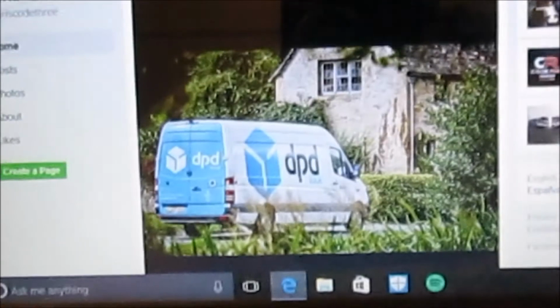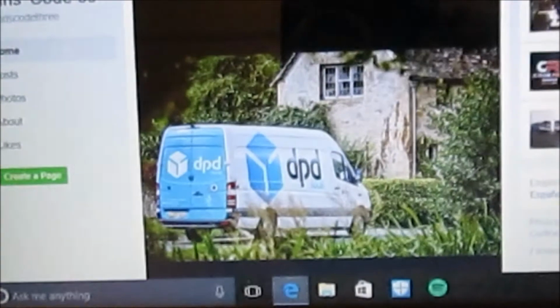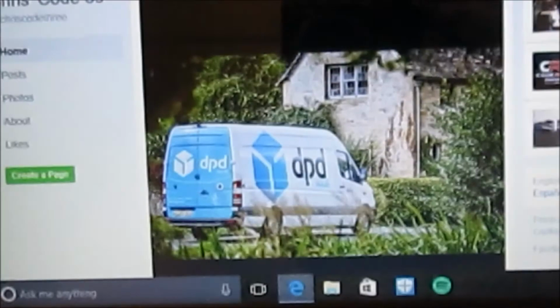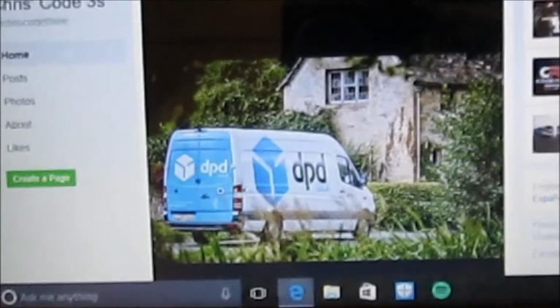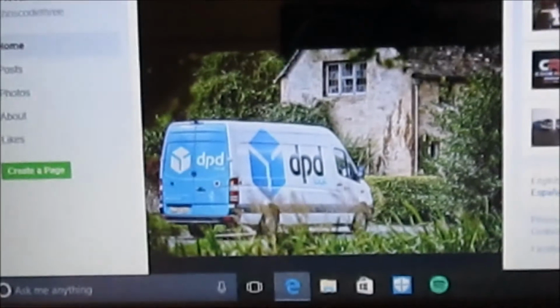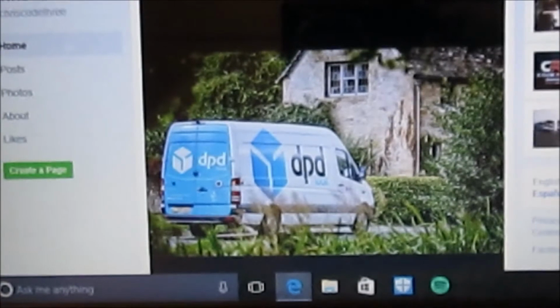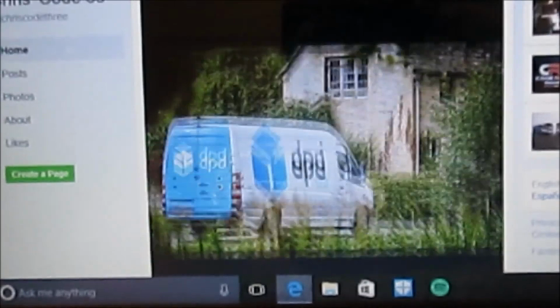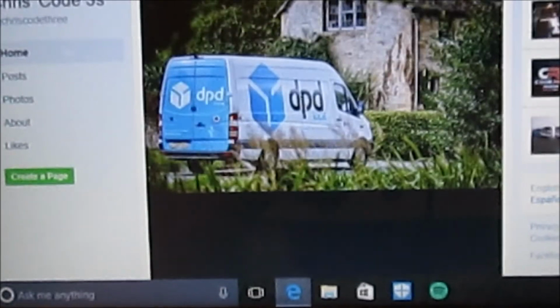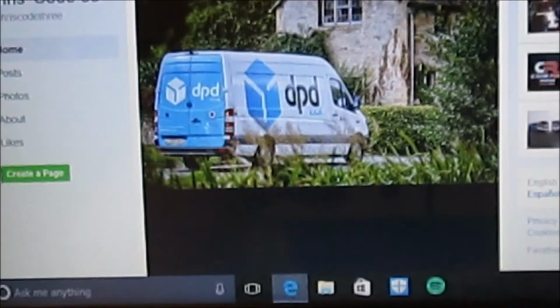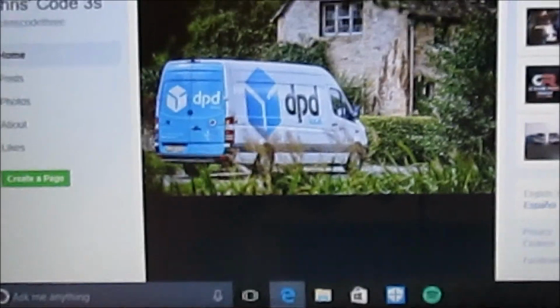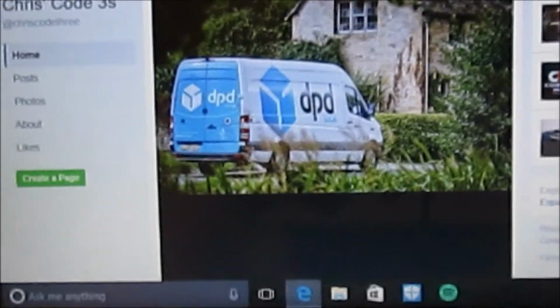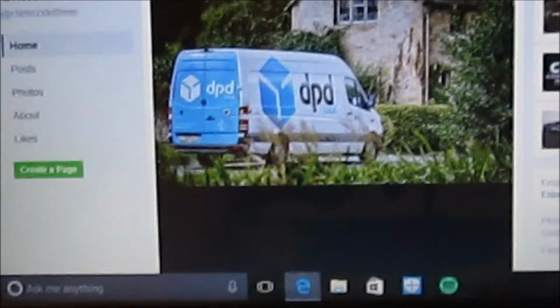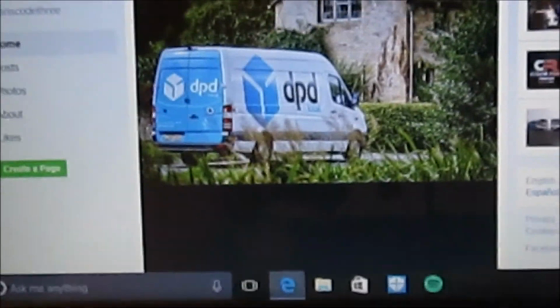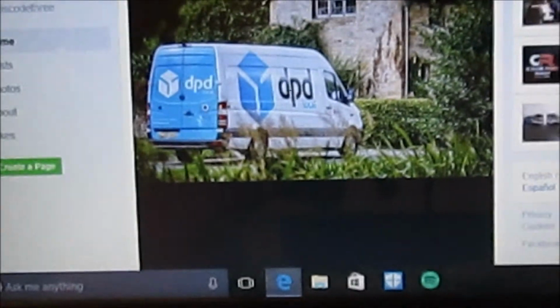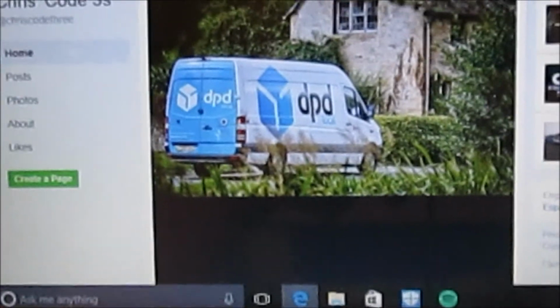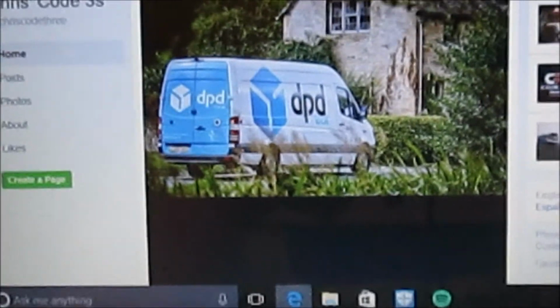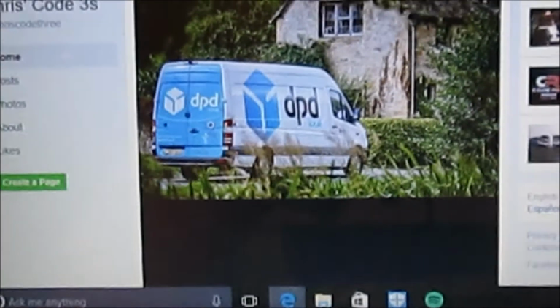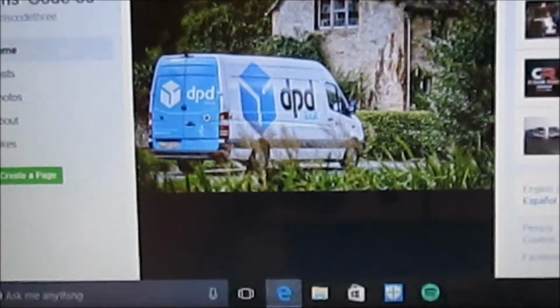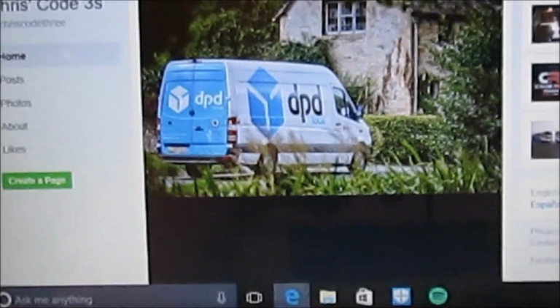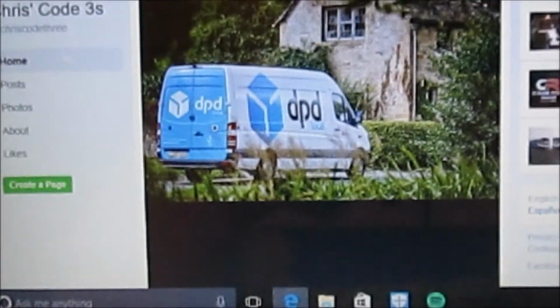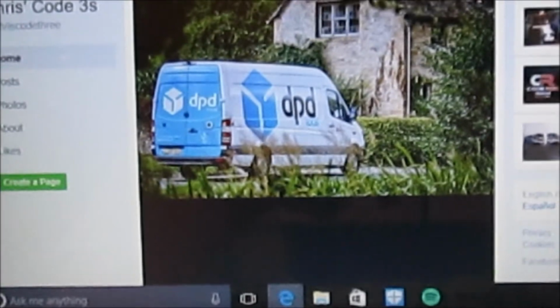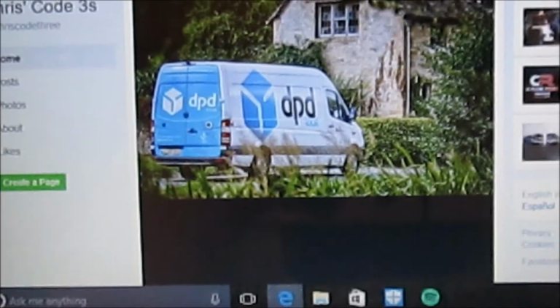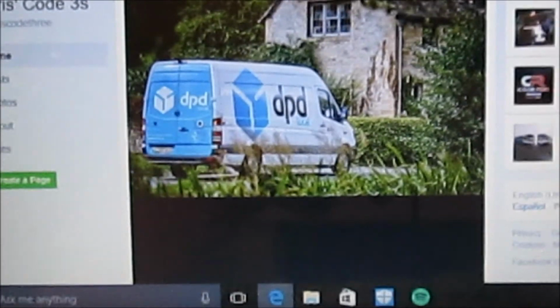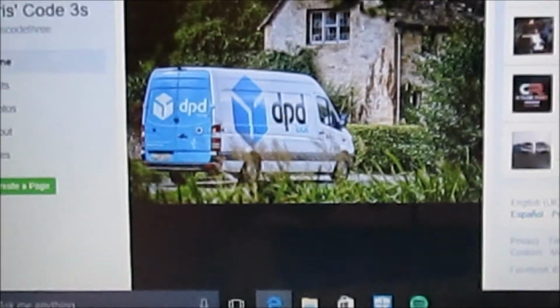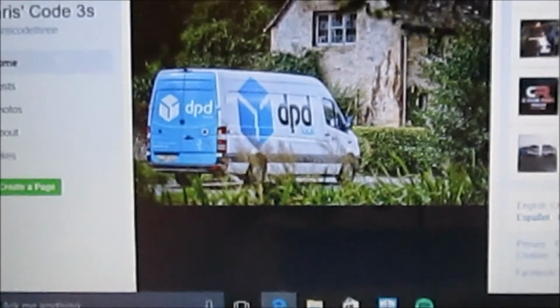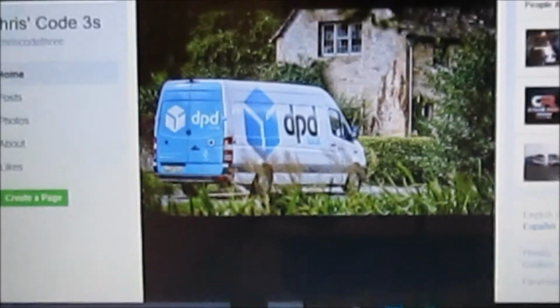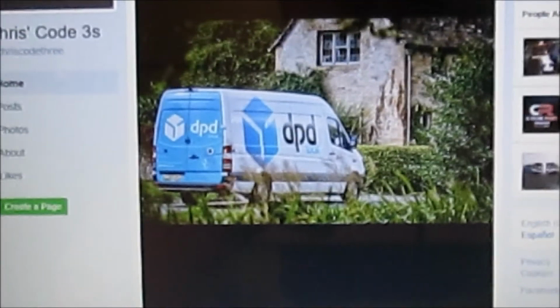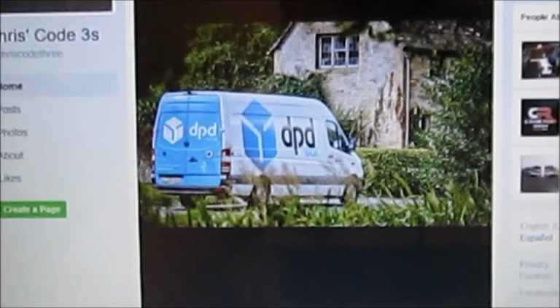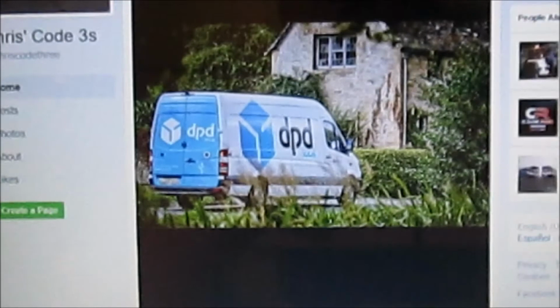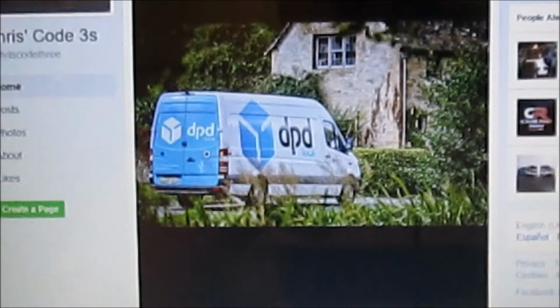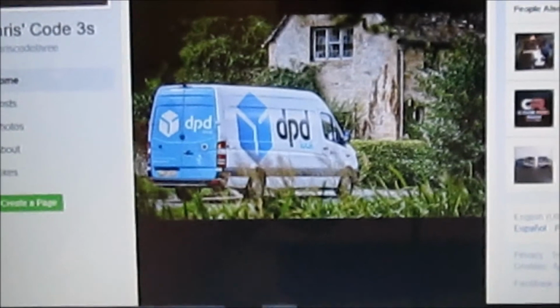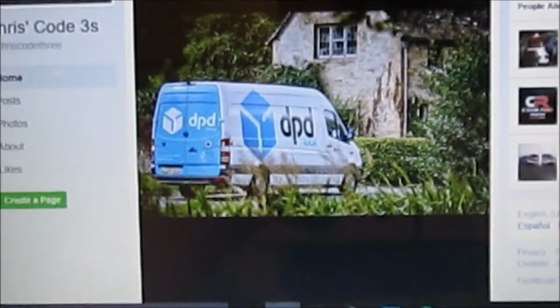It's the only picture to go on near the end of making my blue DPD. Very nice.